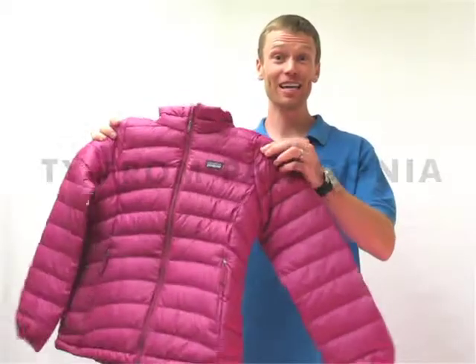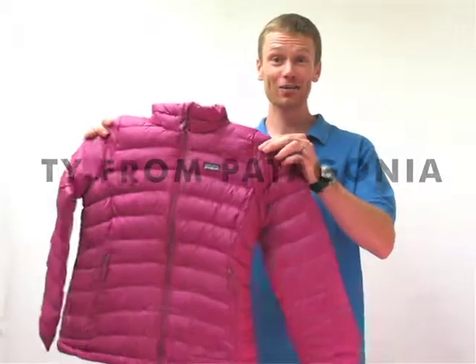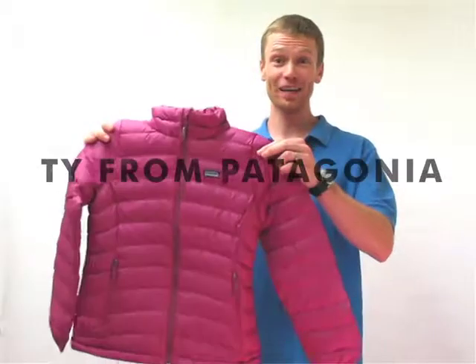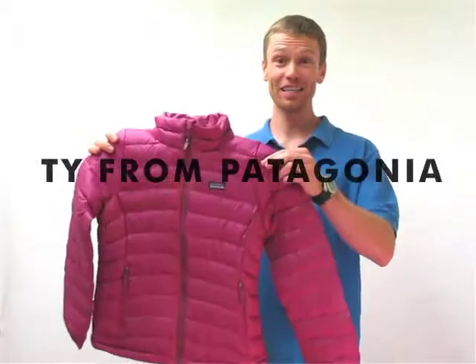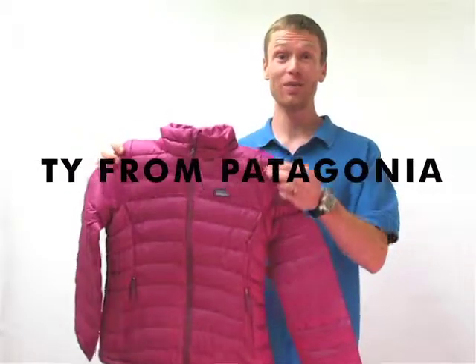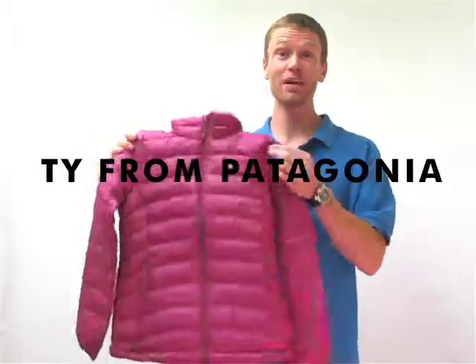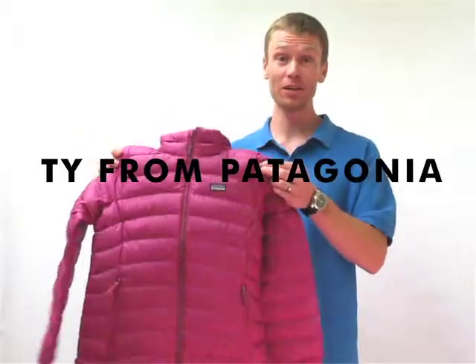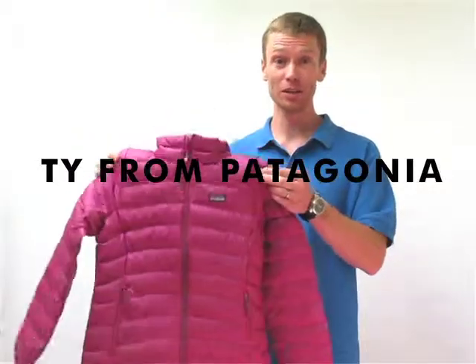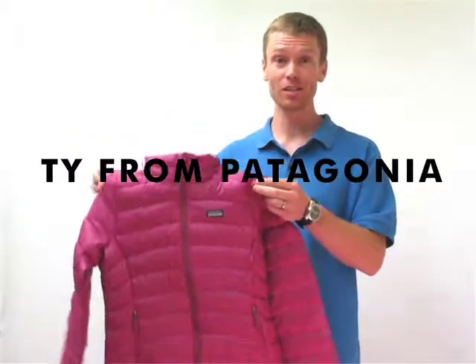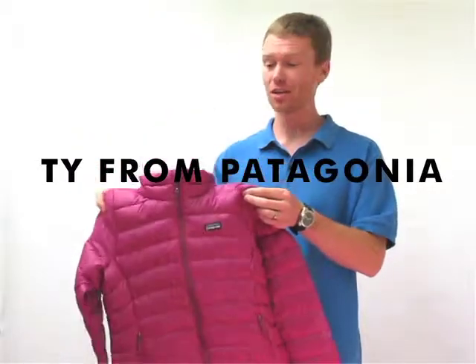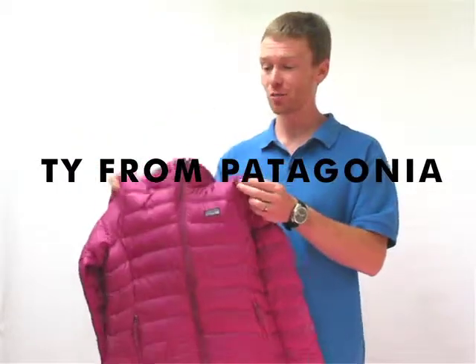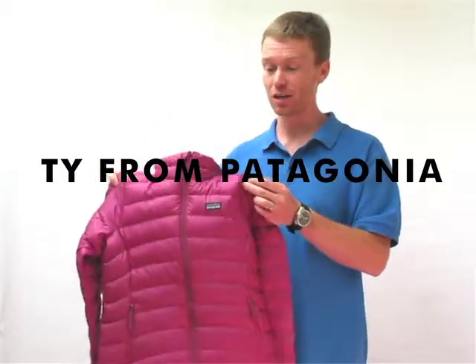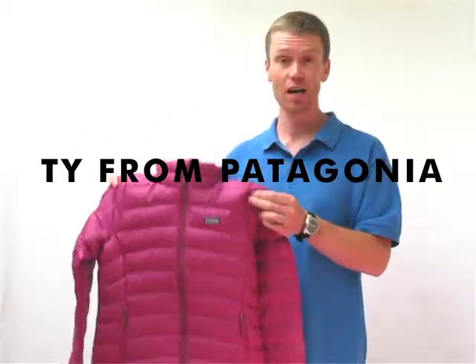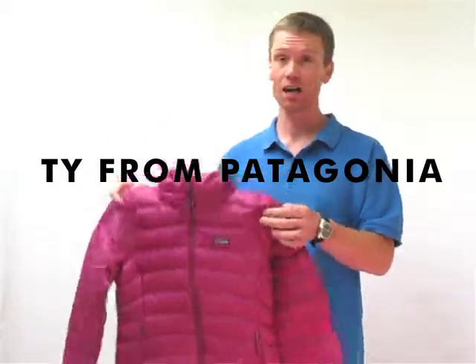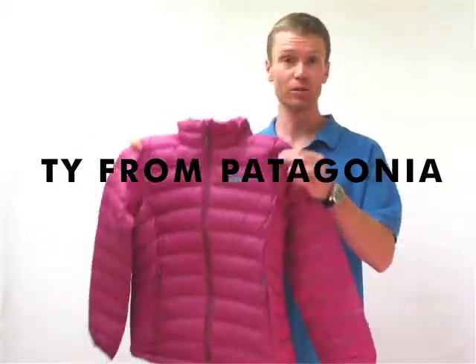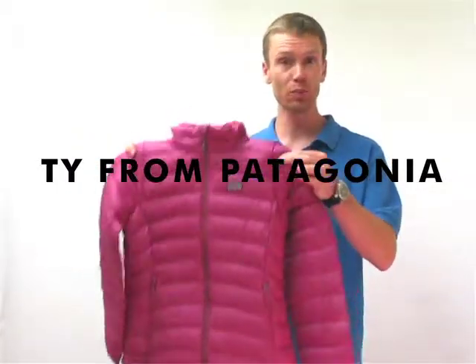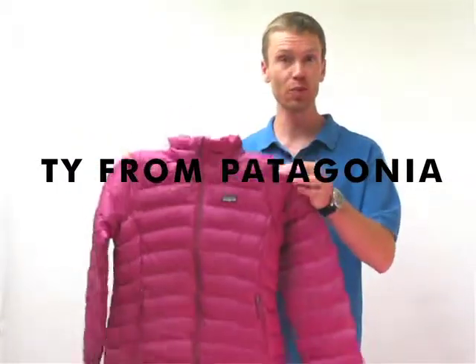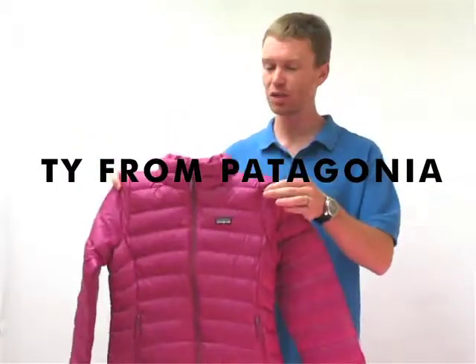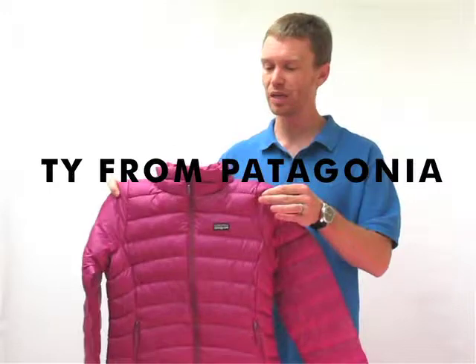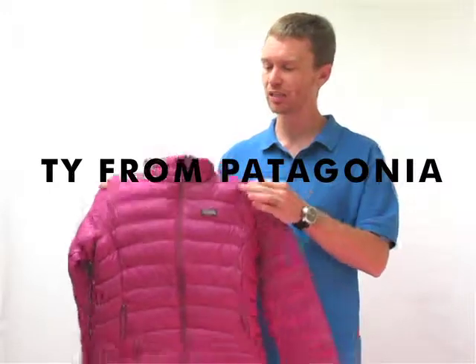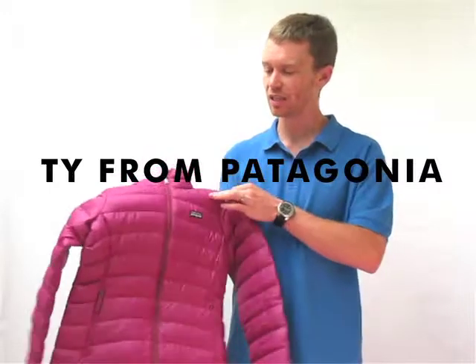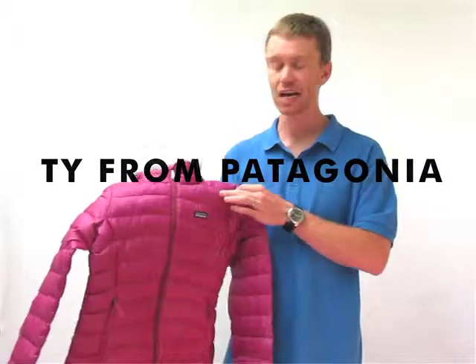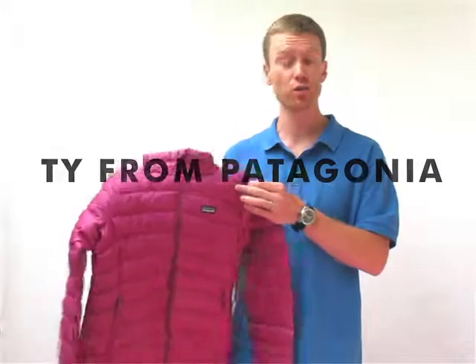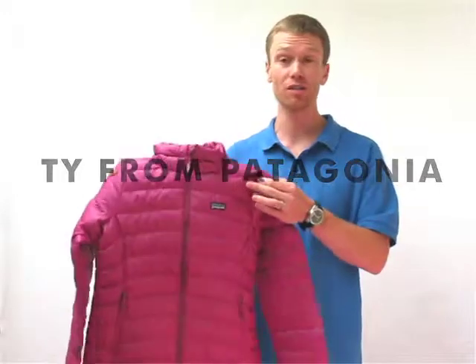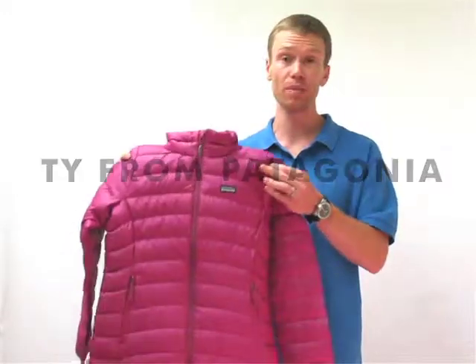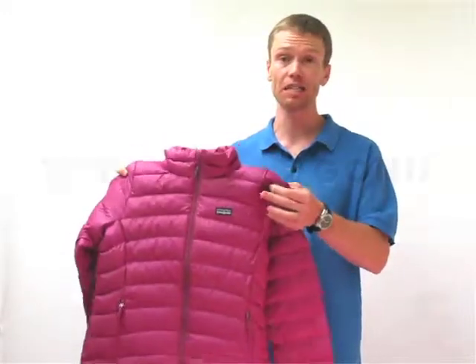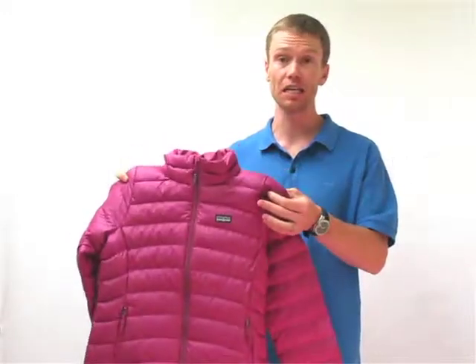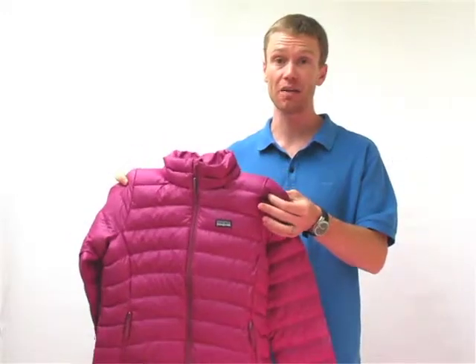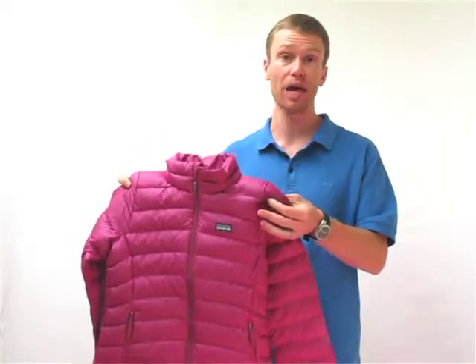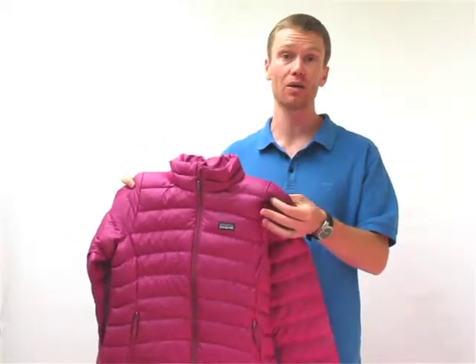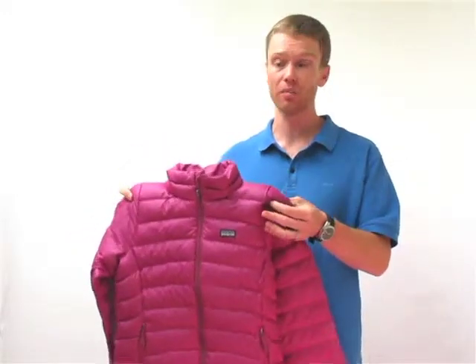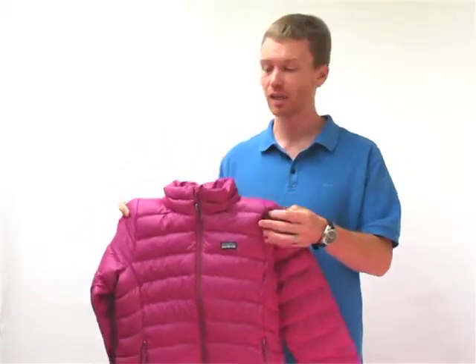Right here we've got the Patagonia Girls Down Sweater. Super cute little piece. The Down Sweater is our best-selling item that Patagonia makes.